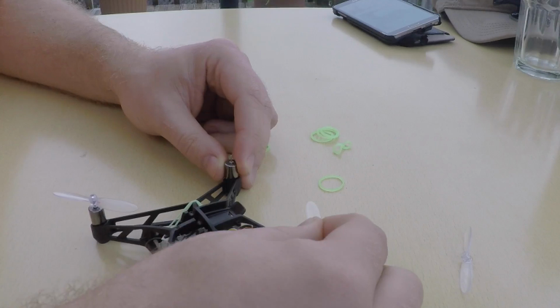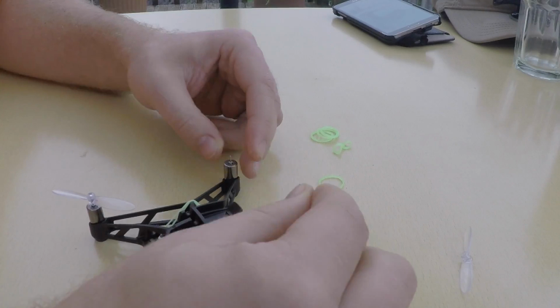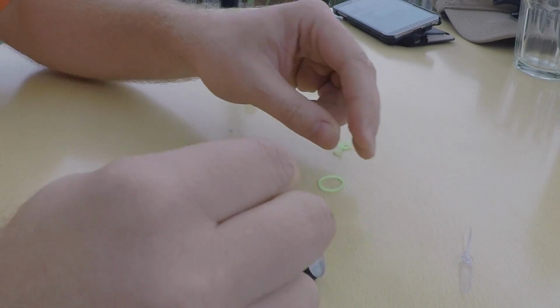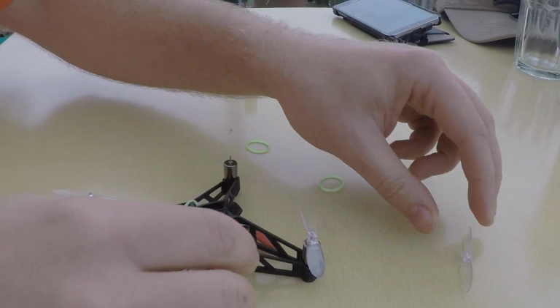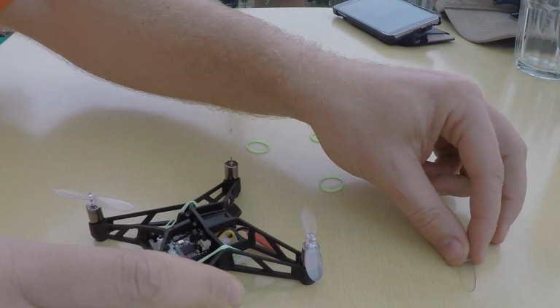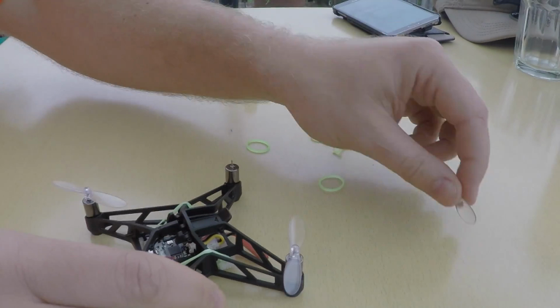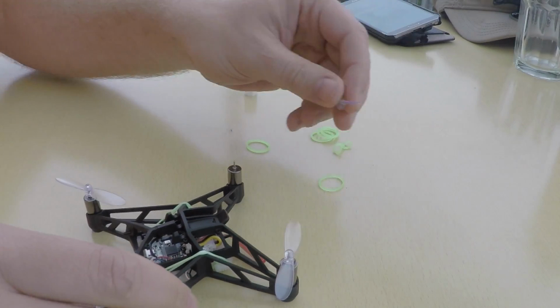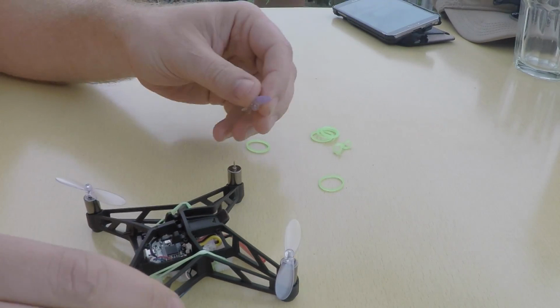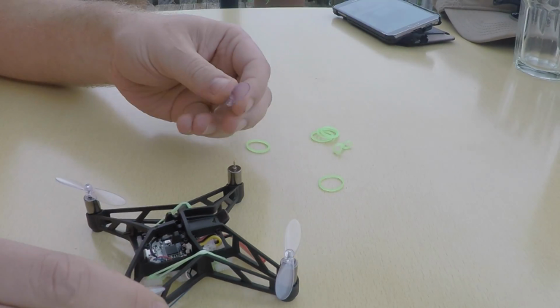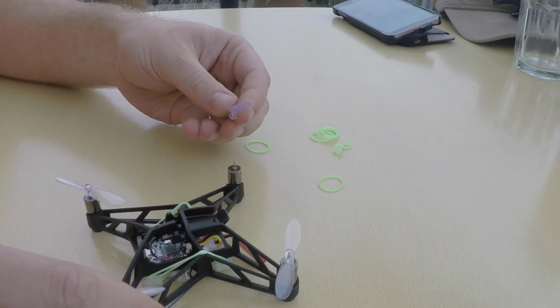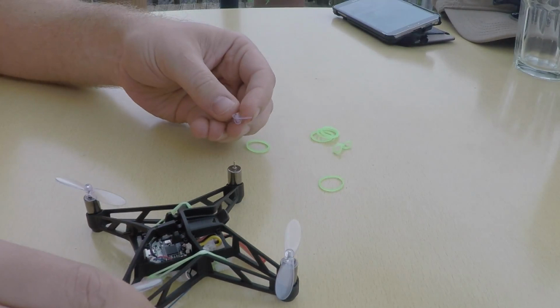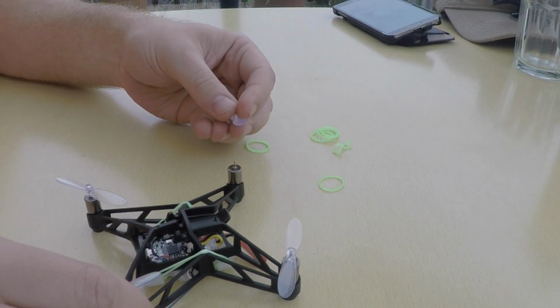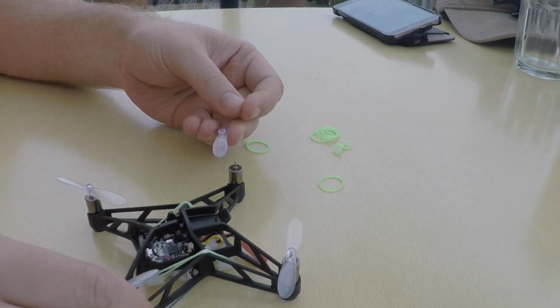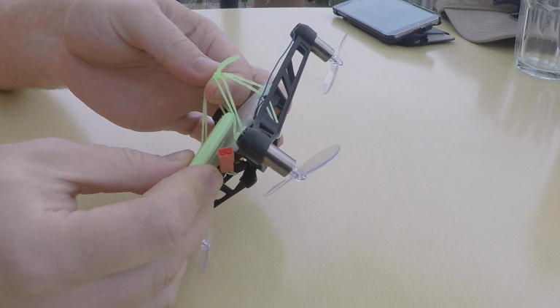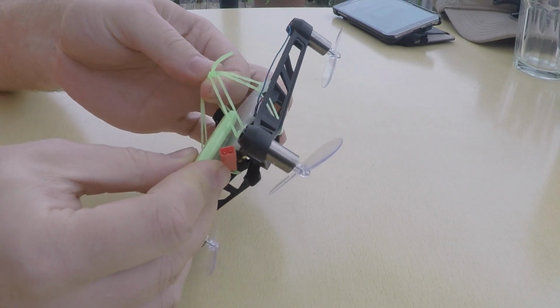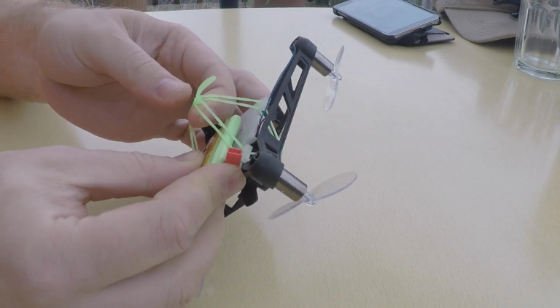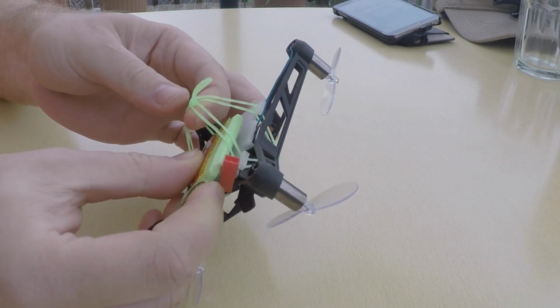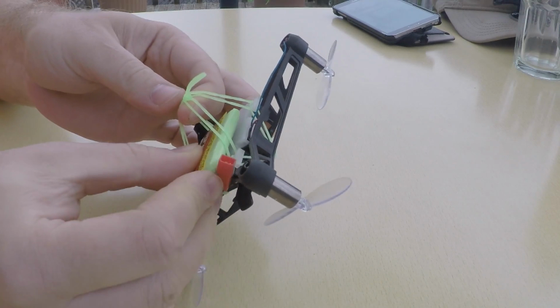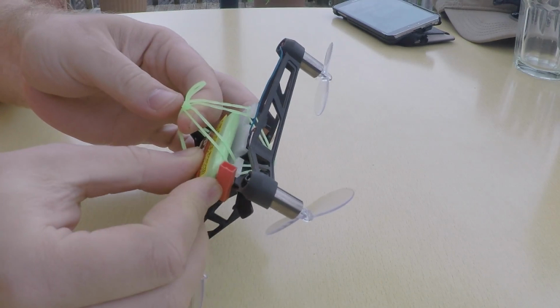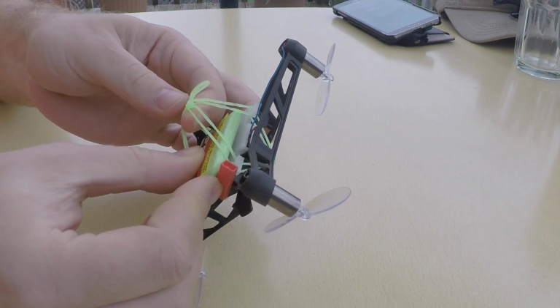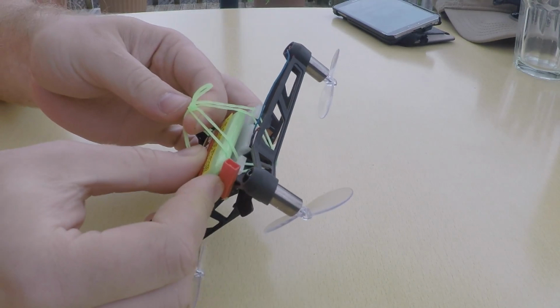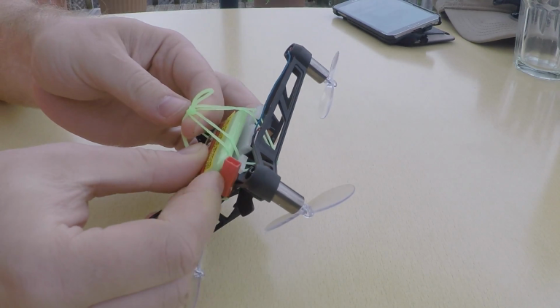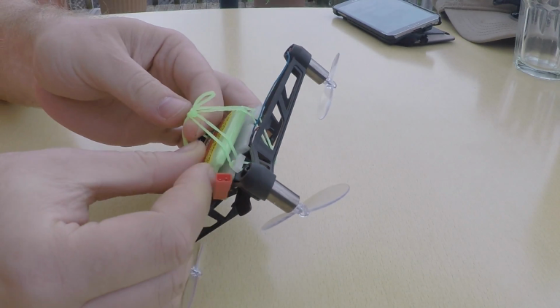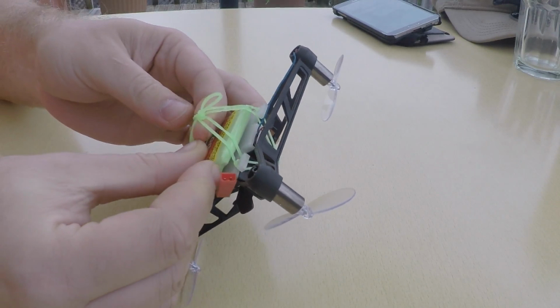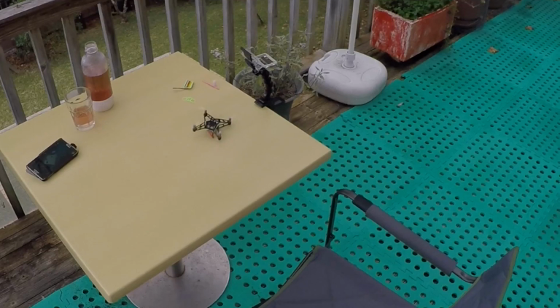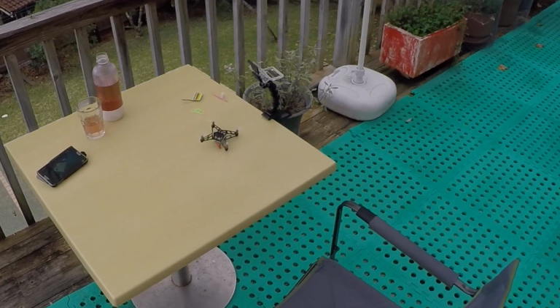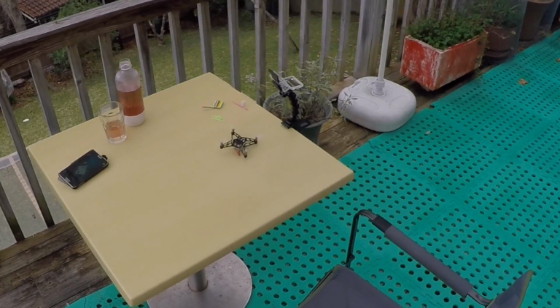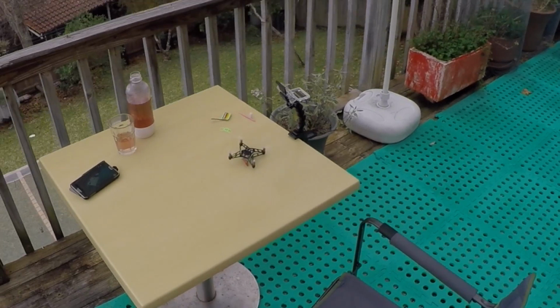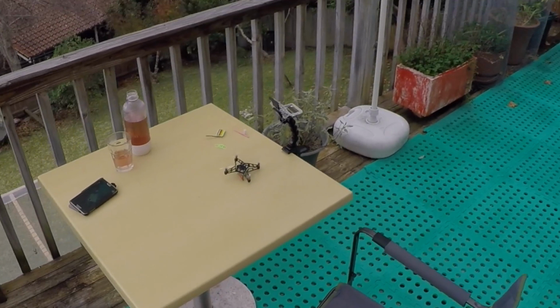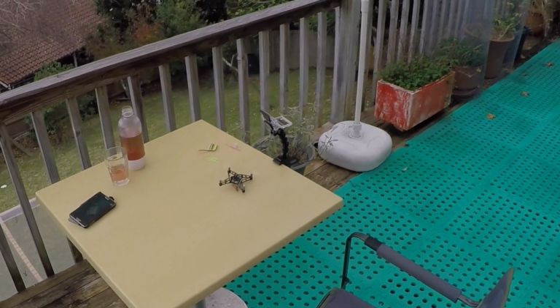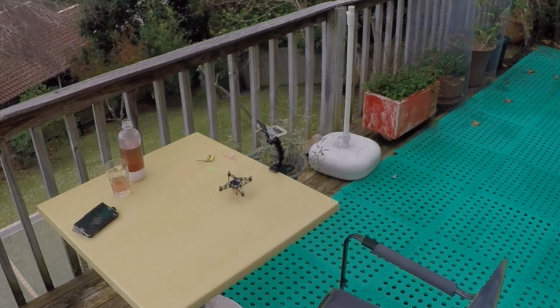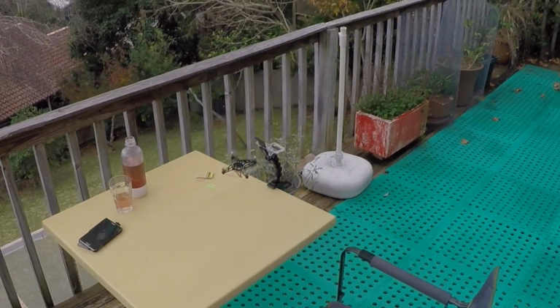Put the props on, throw a battery in, and hit the throttle.